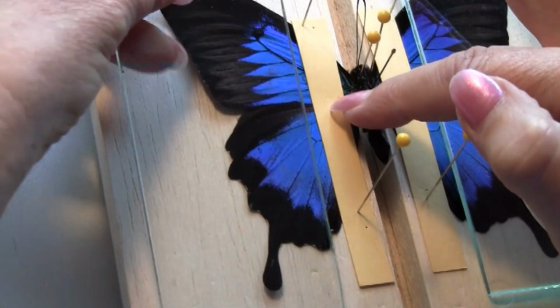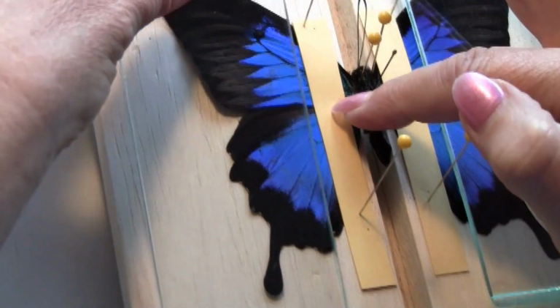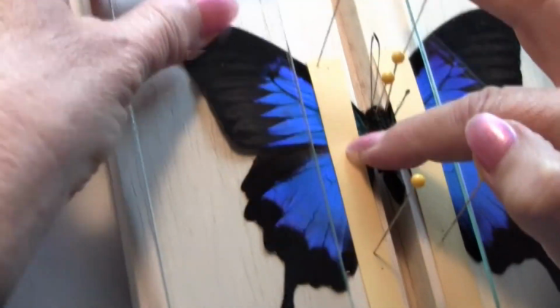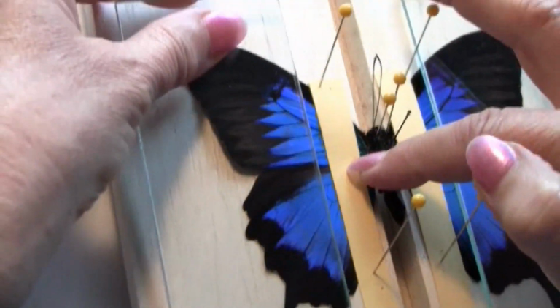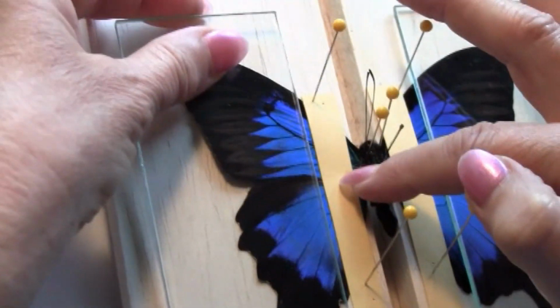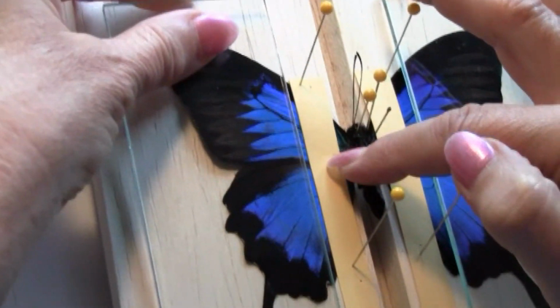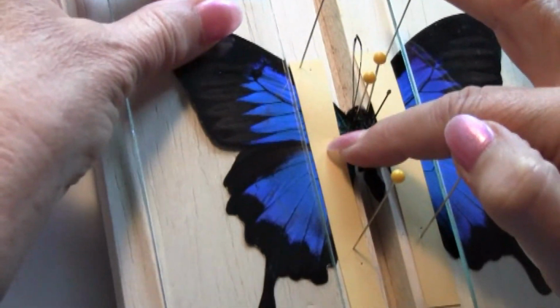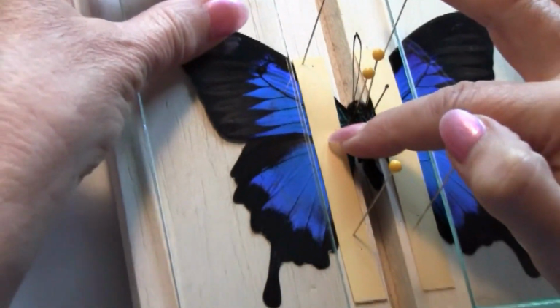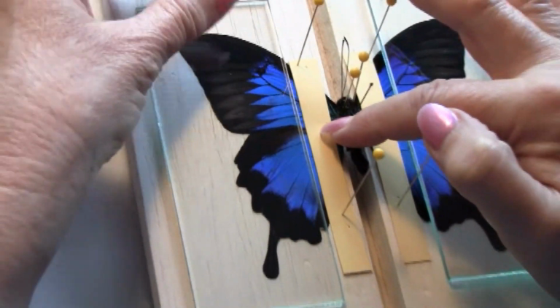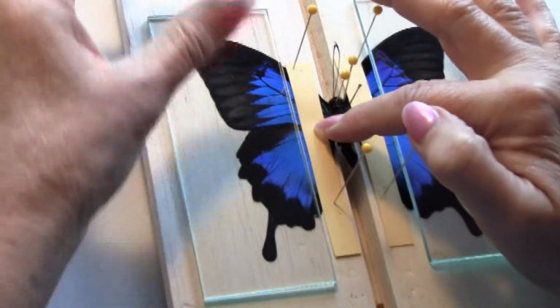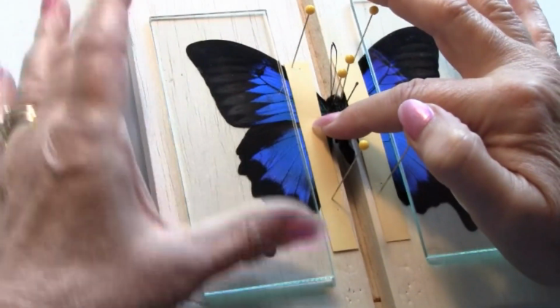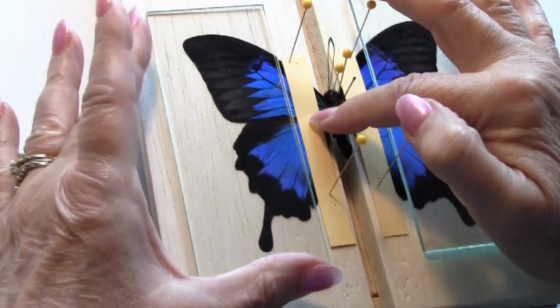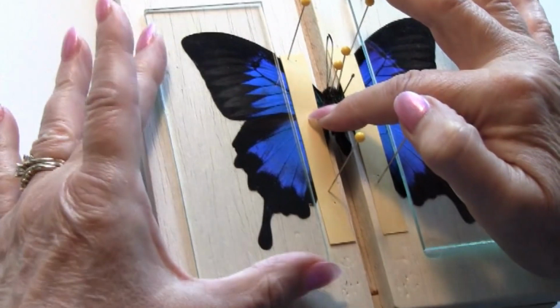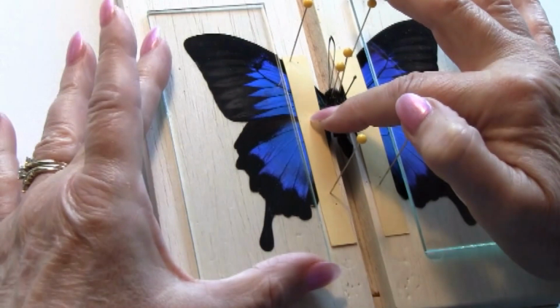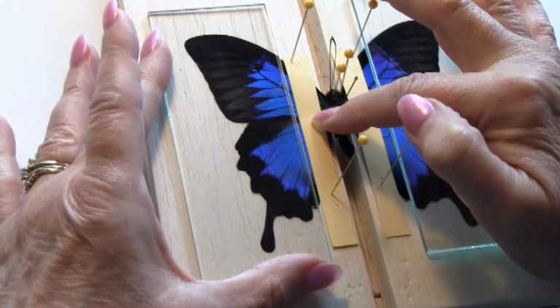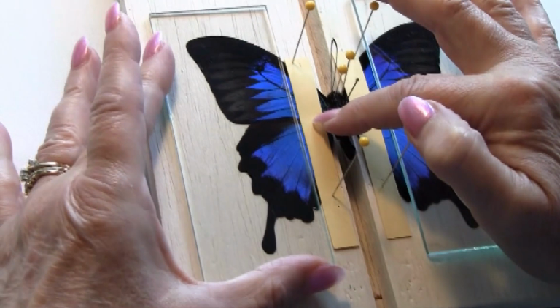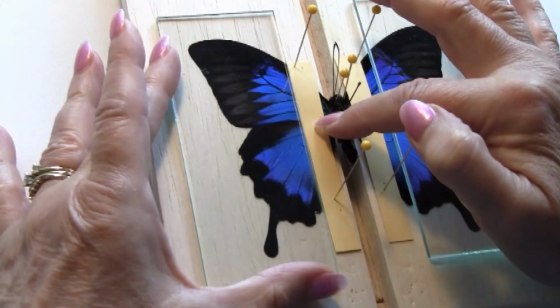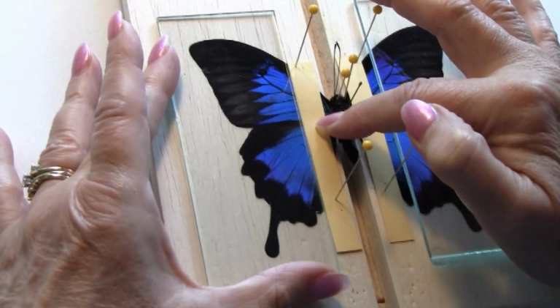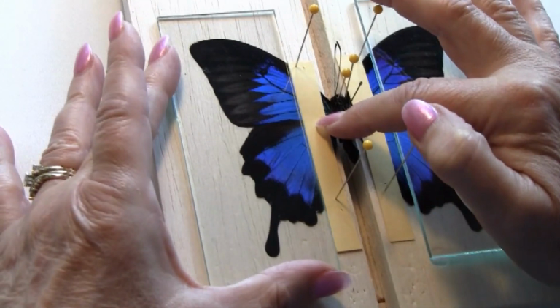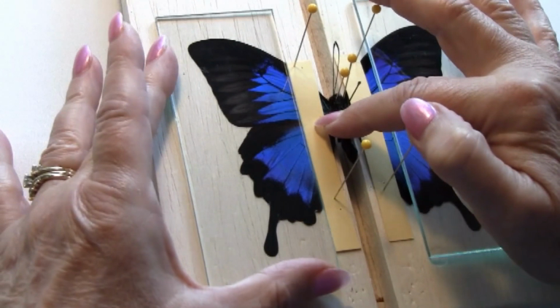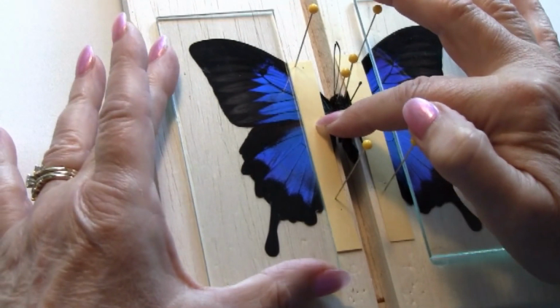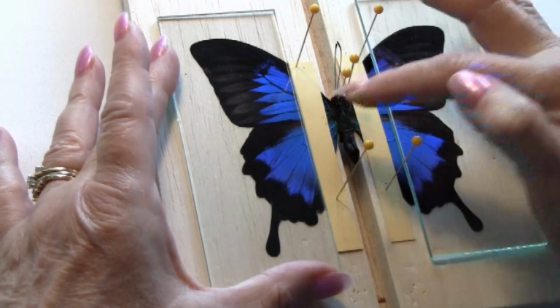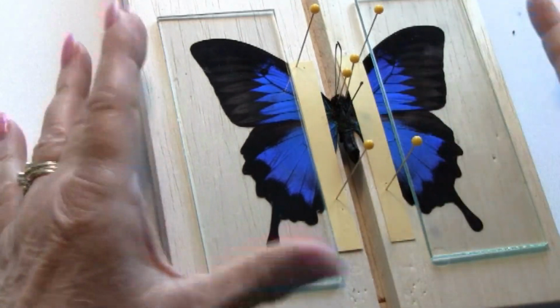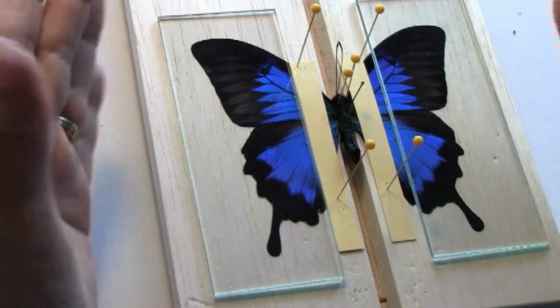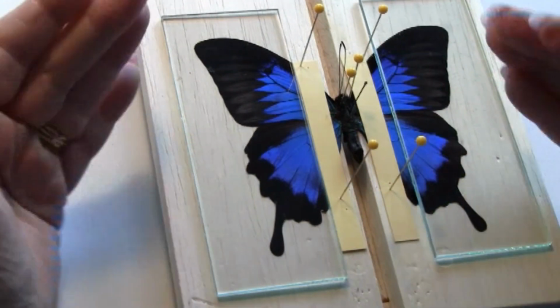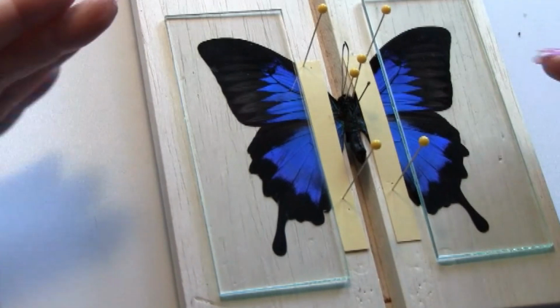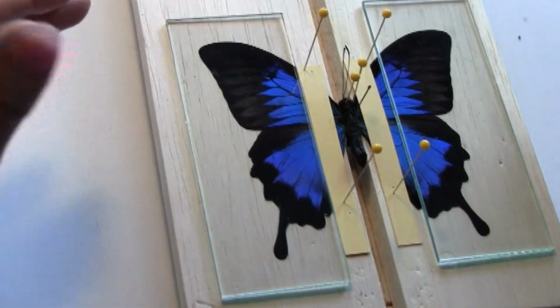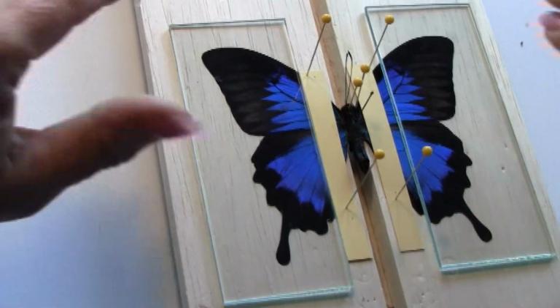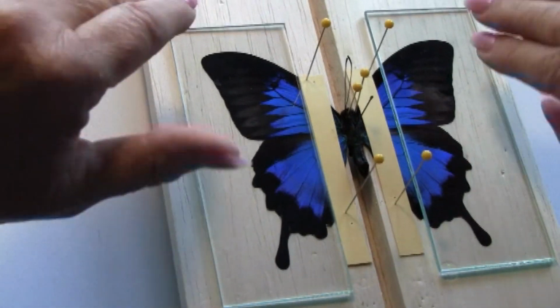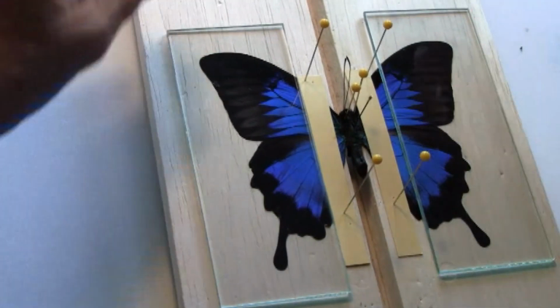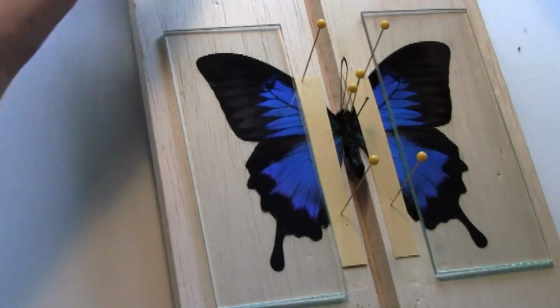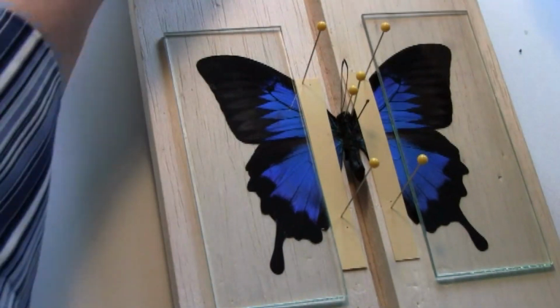Holding it down with the pin, then putting my glass slide over it to prevent the wing edges from curling up.